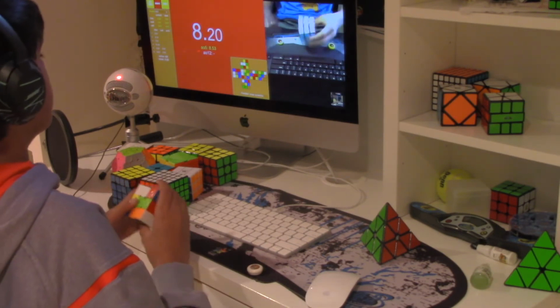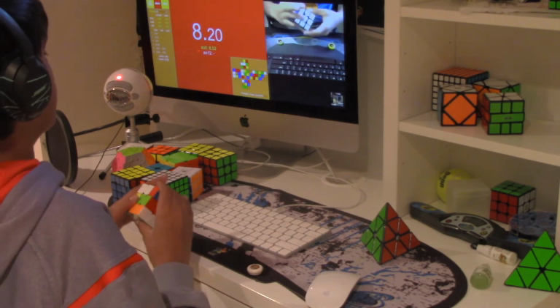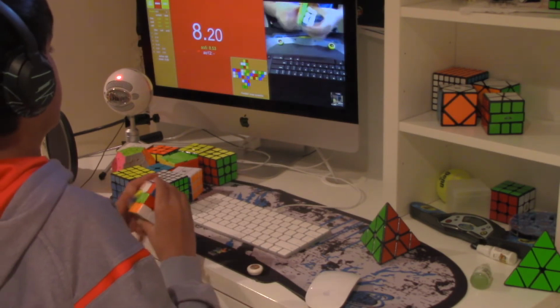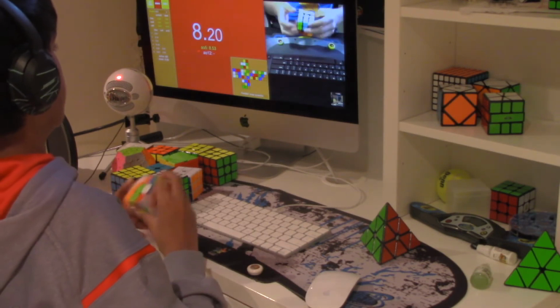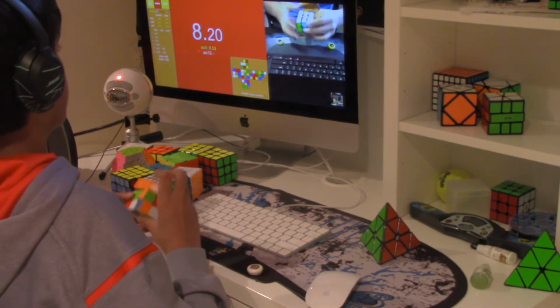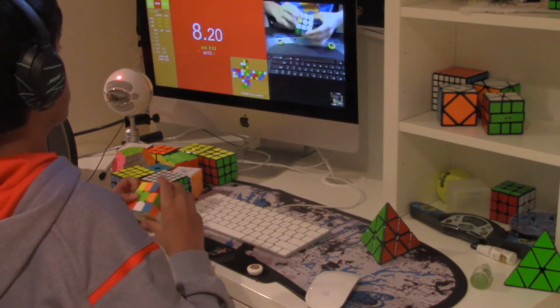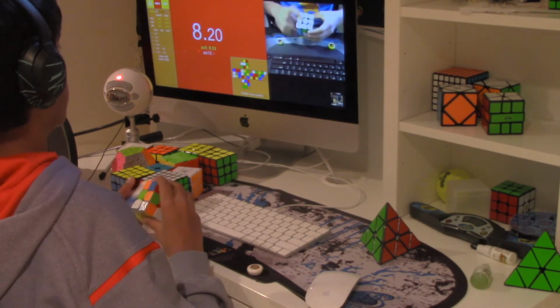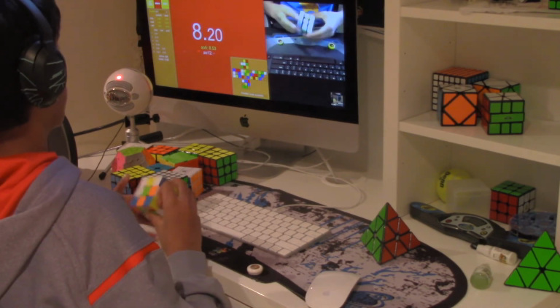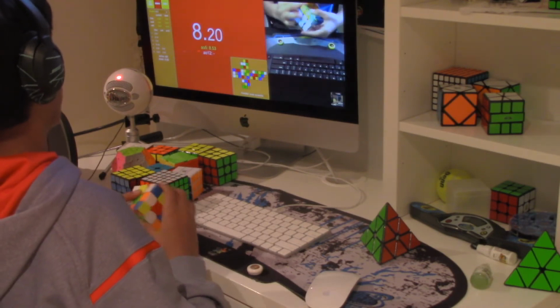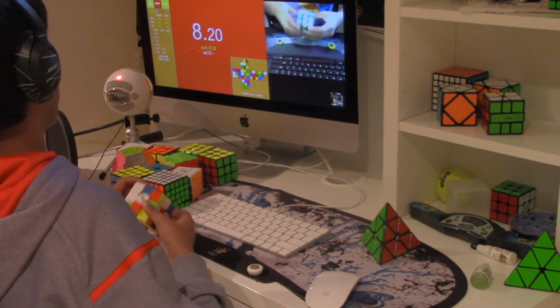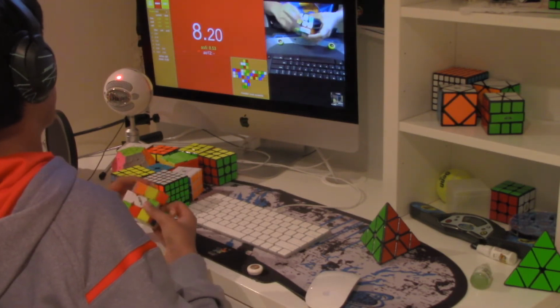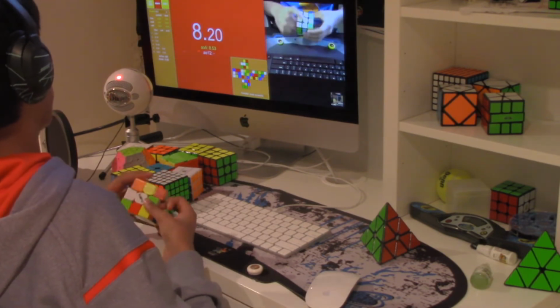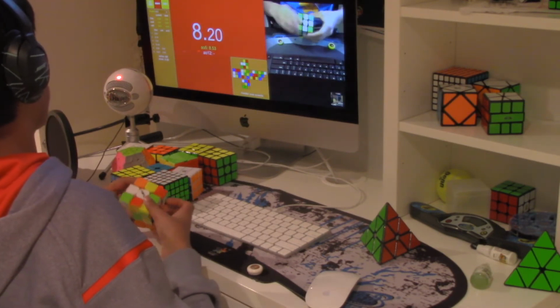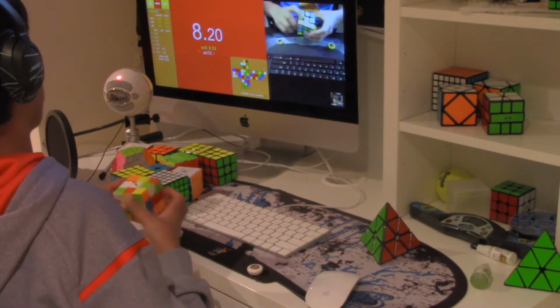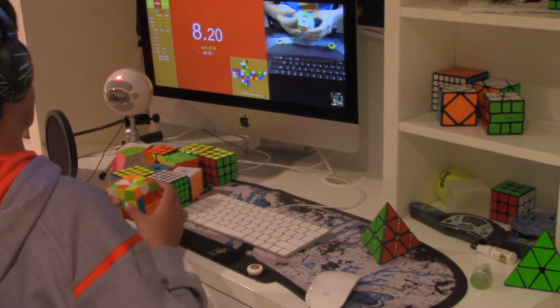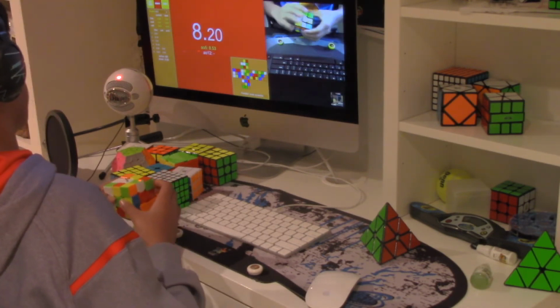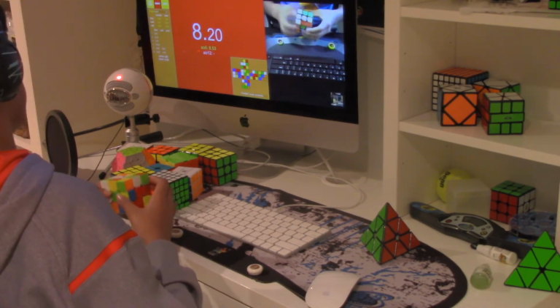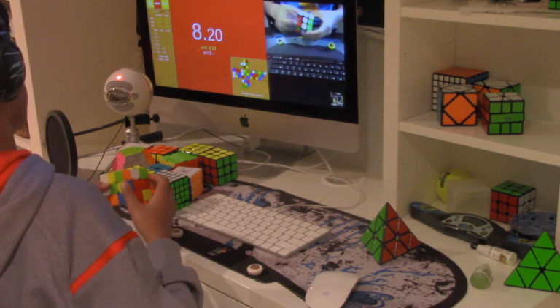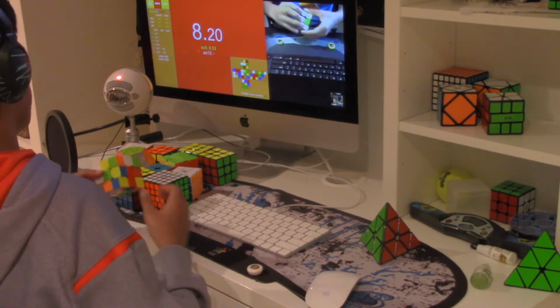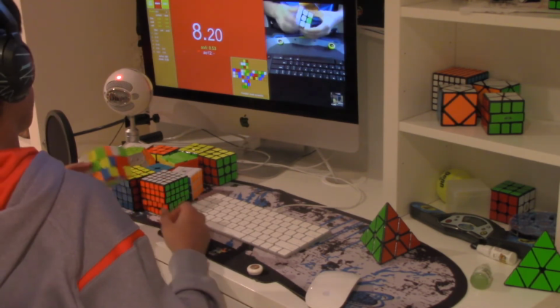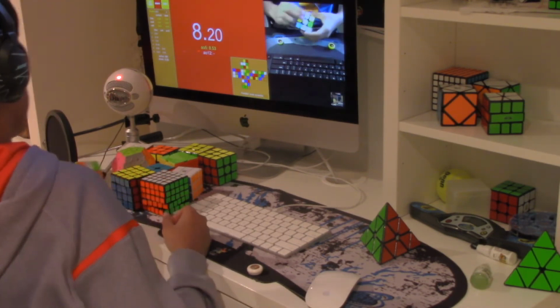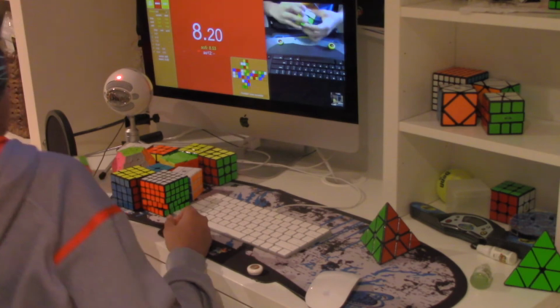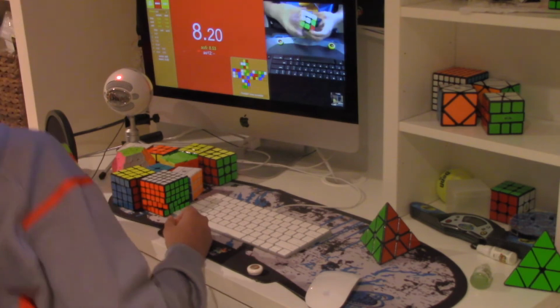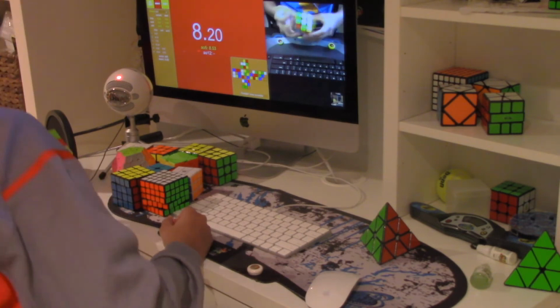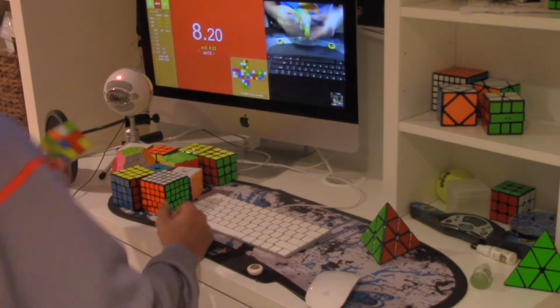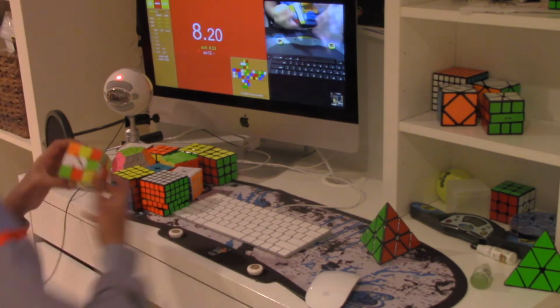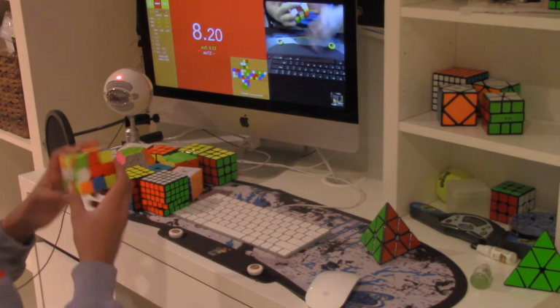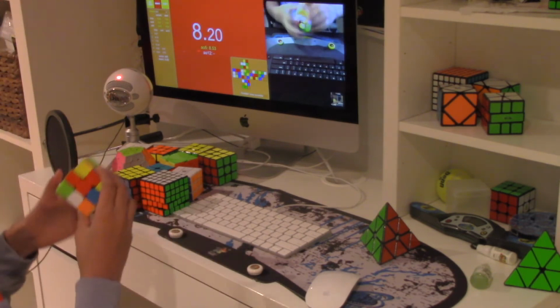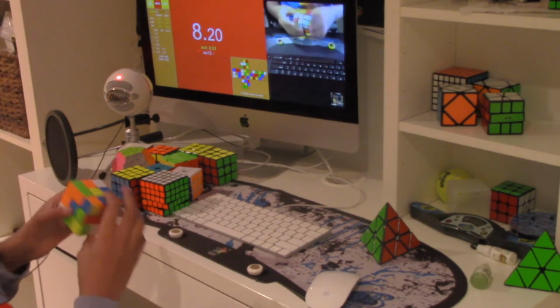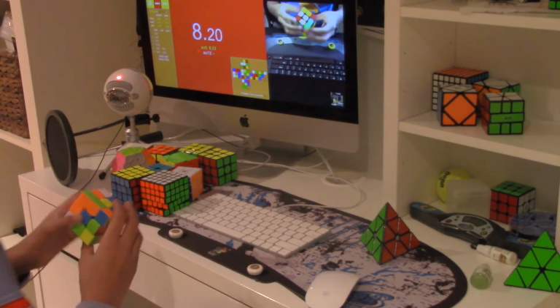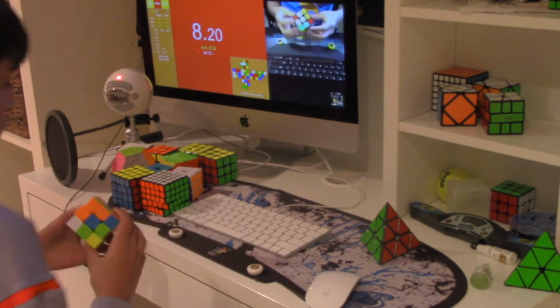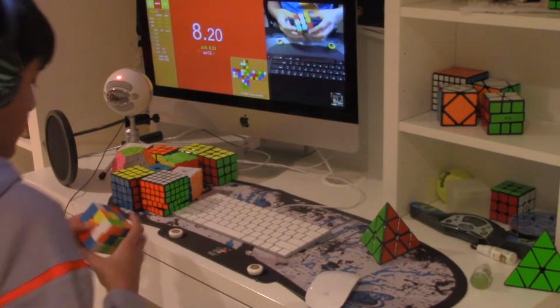I just got an 8.5 average of 5. I know, right?